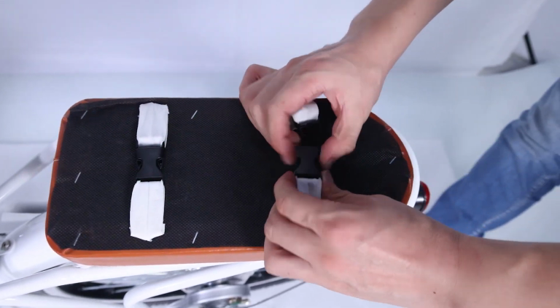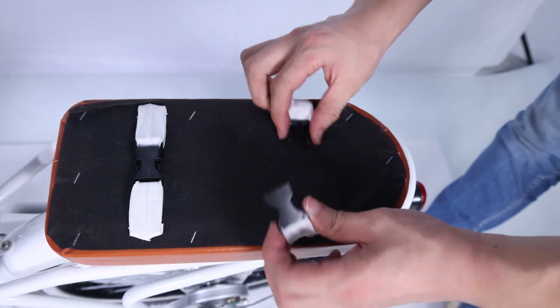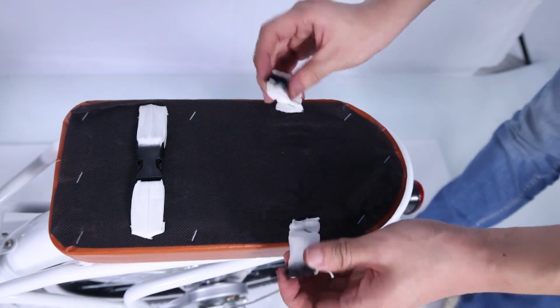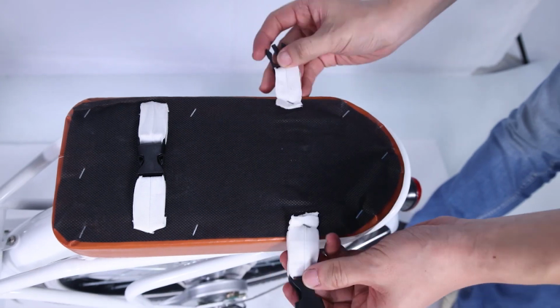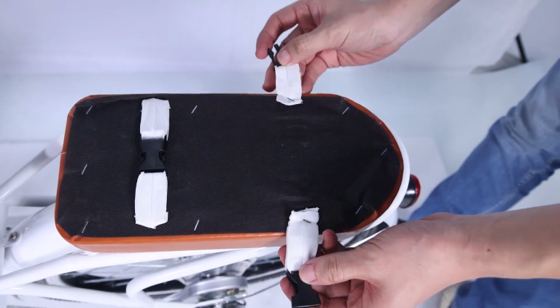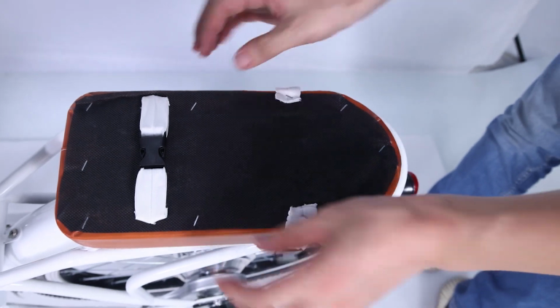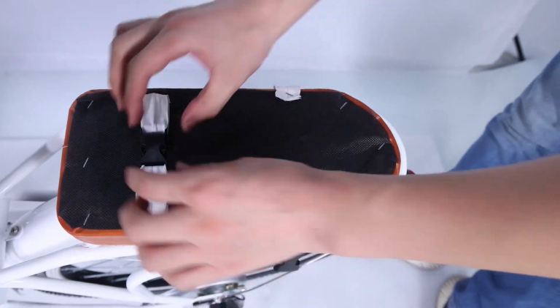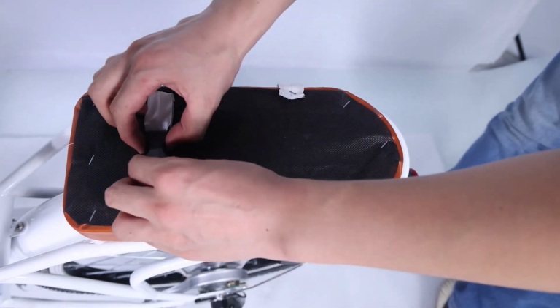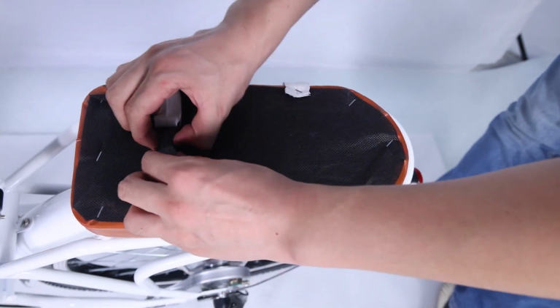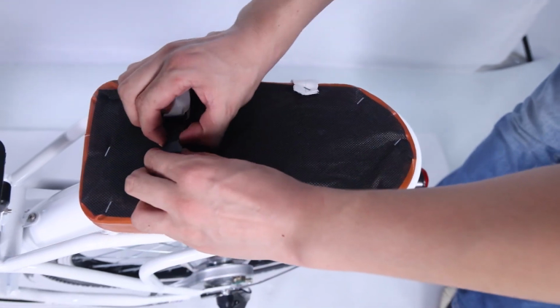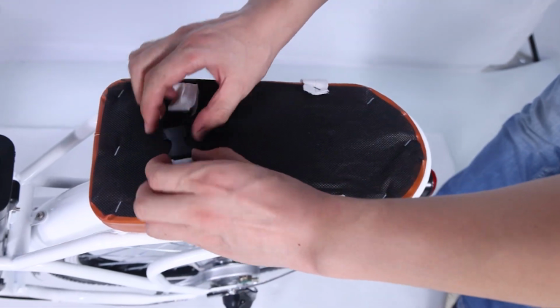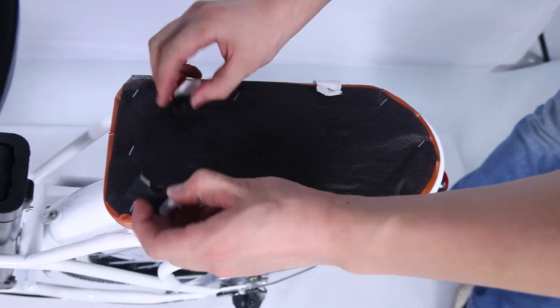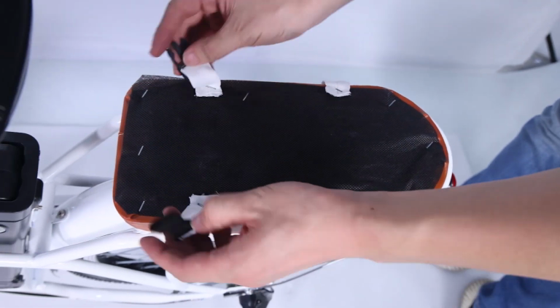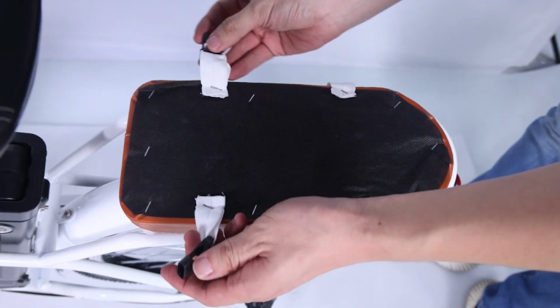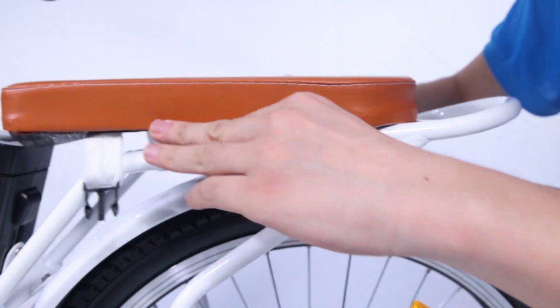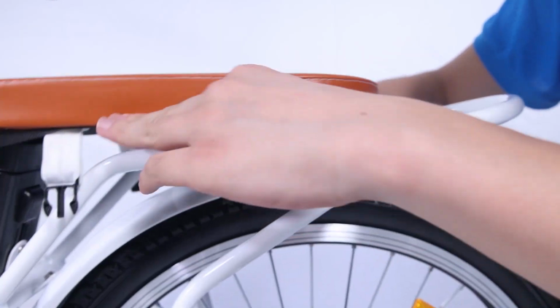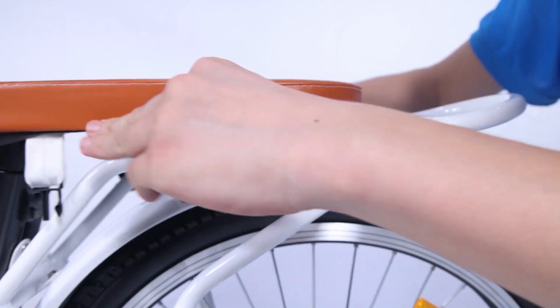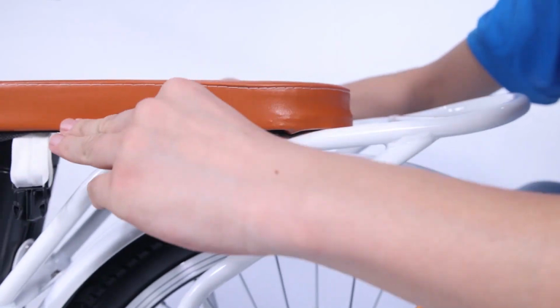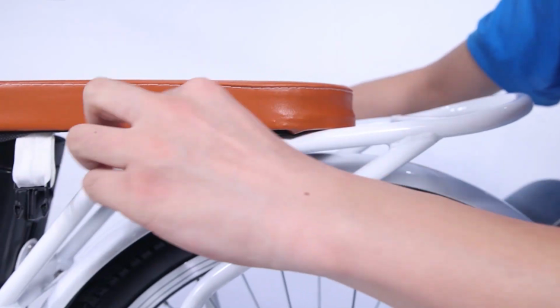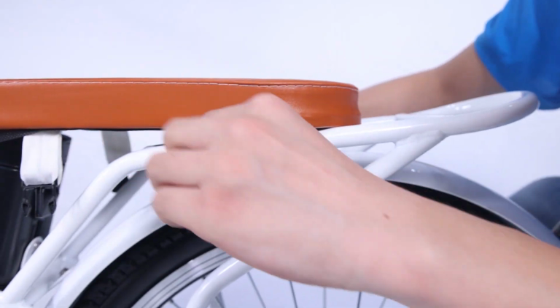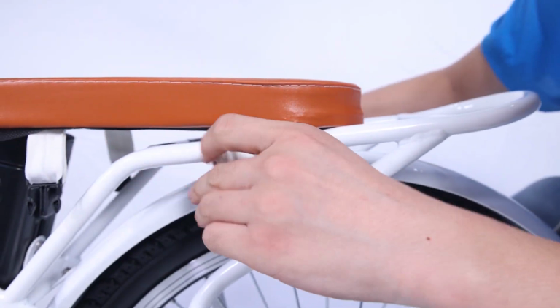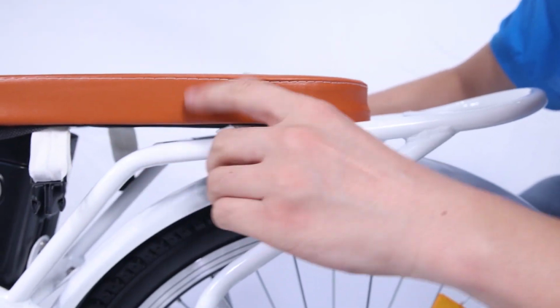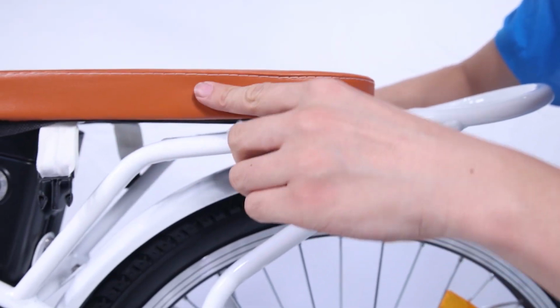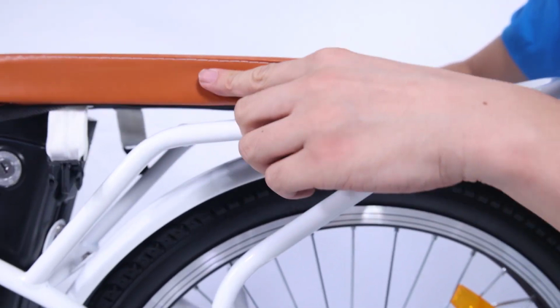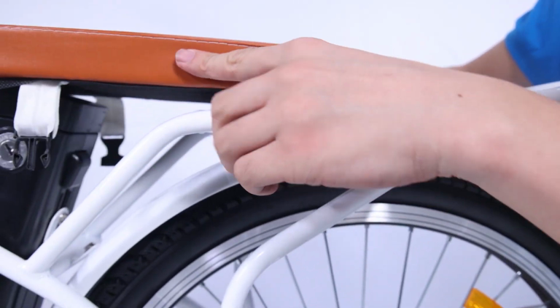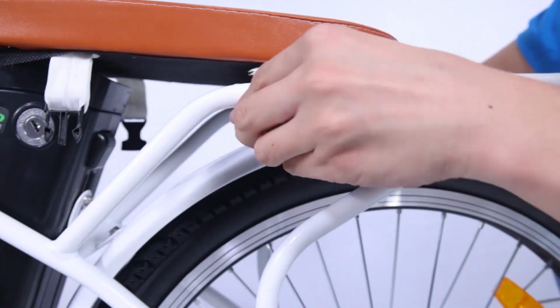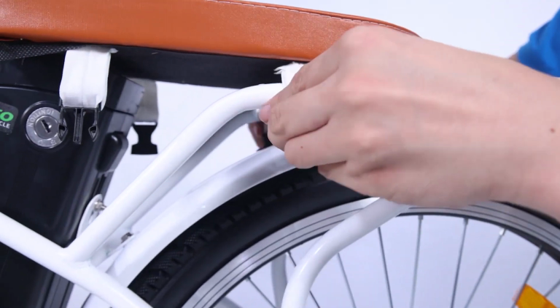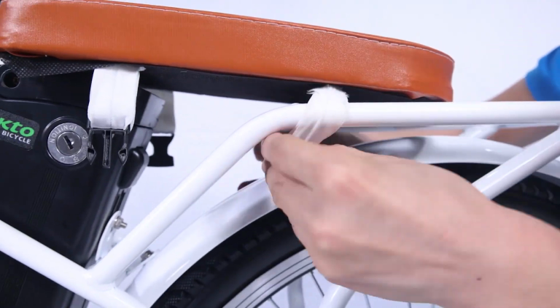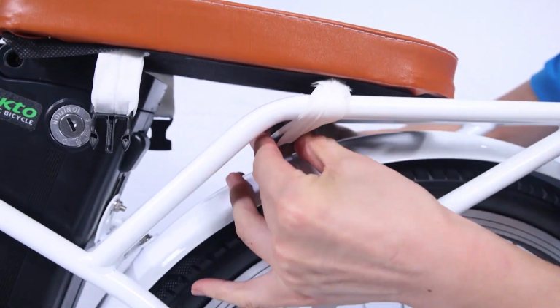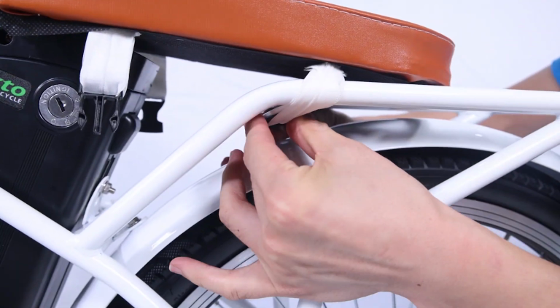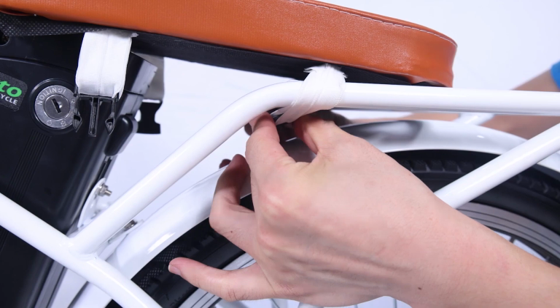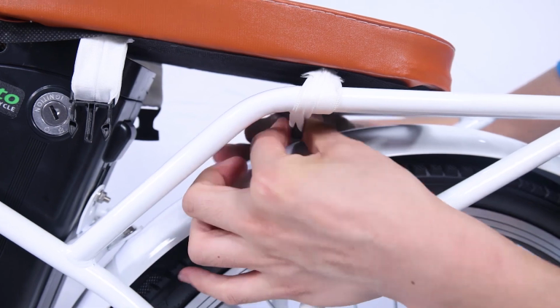Step 8: install the cushion. Unlock the lock catch, put the cushion on the rear carrier, then lock the lock catch.